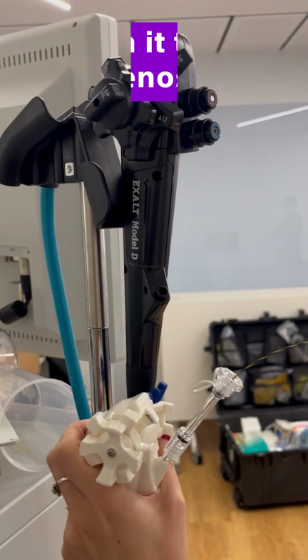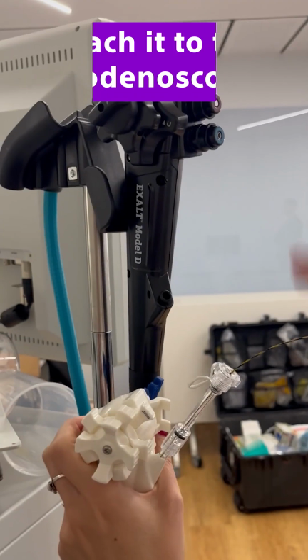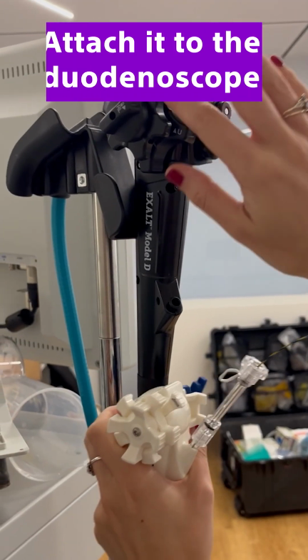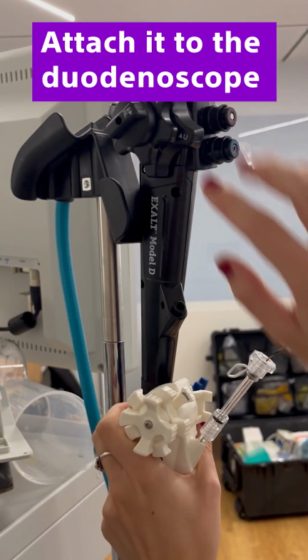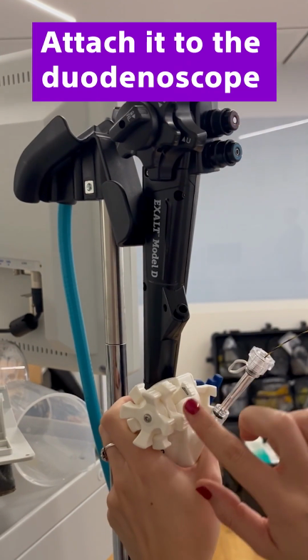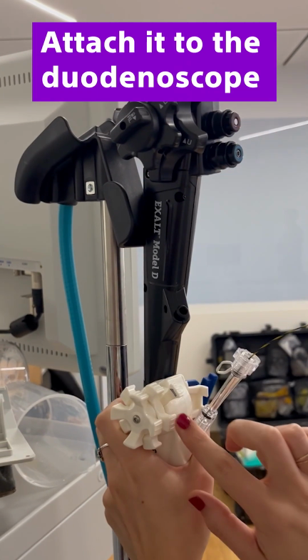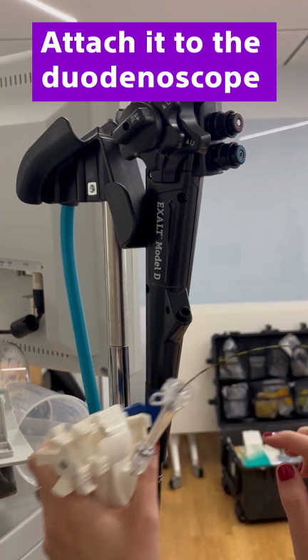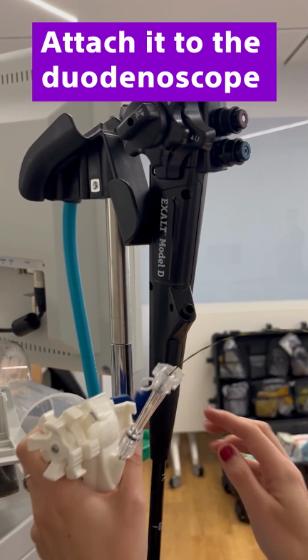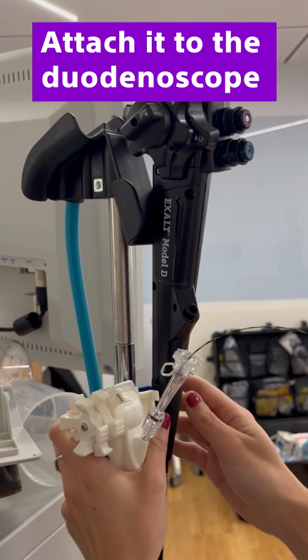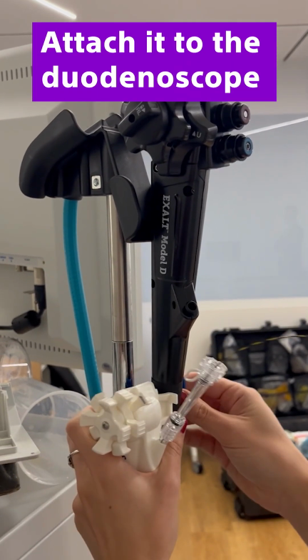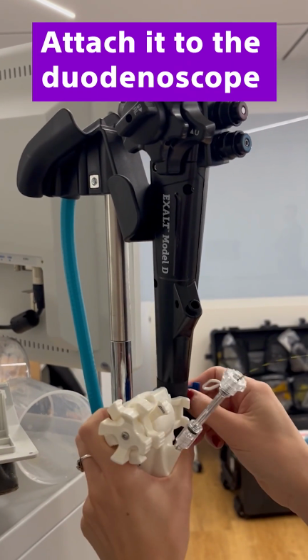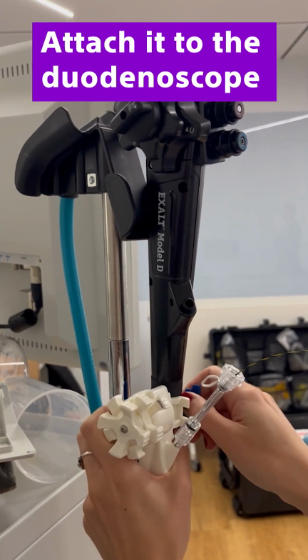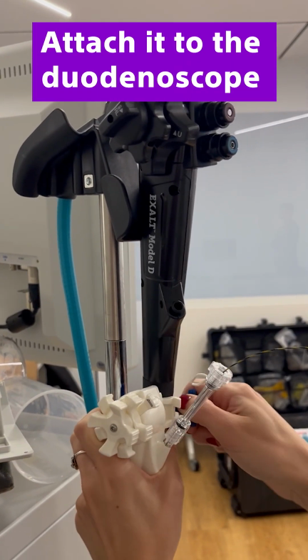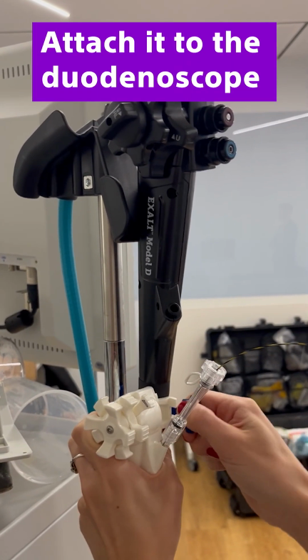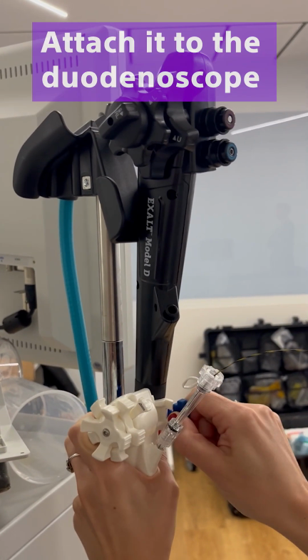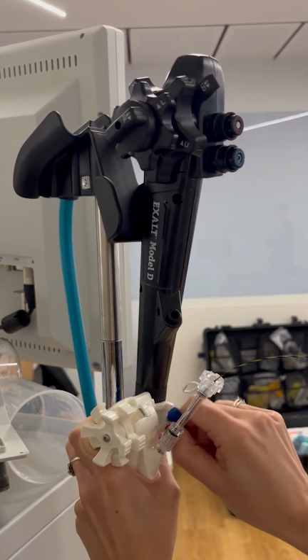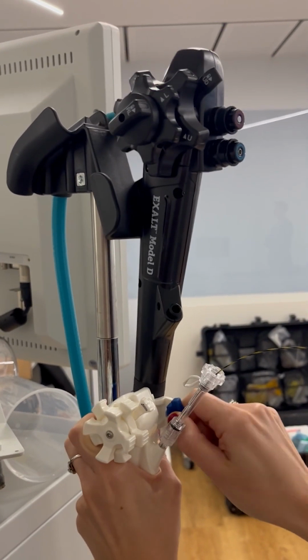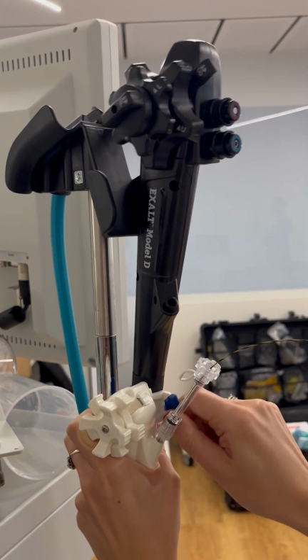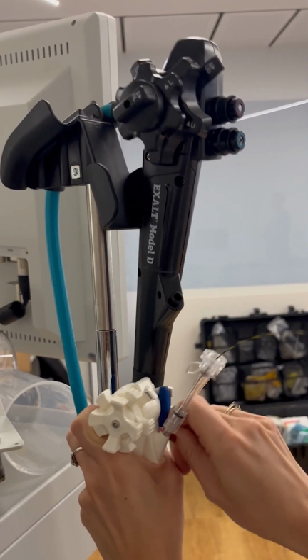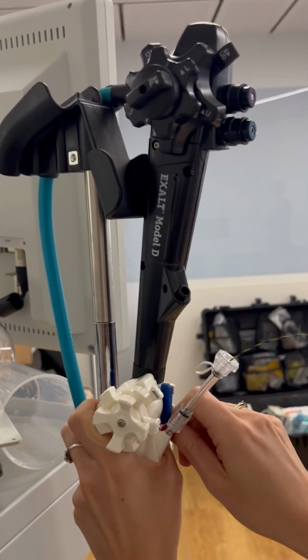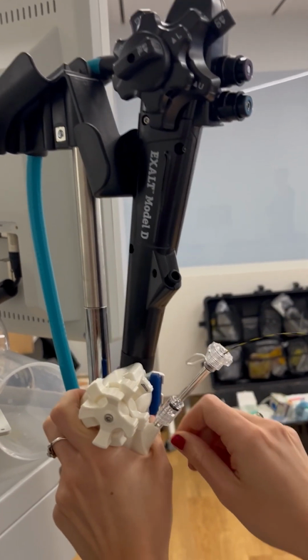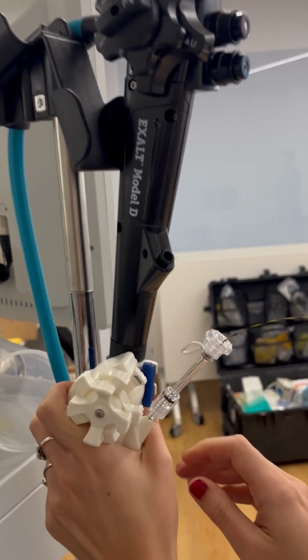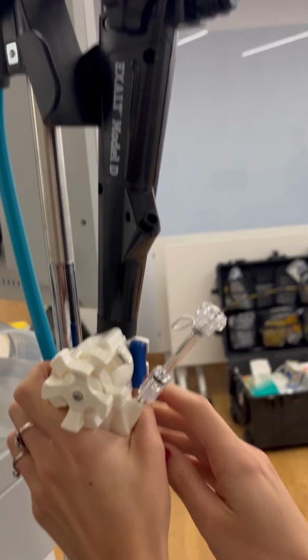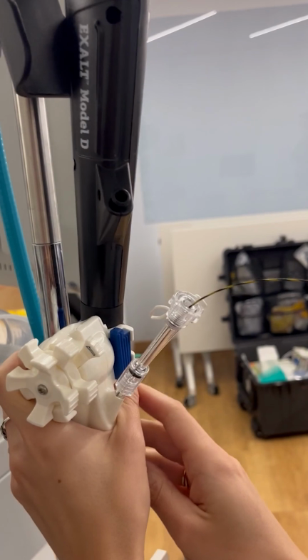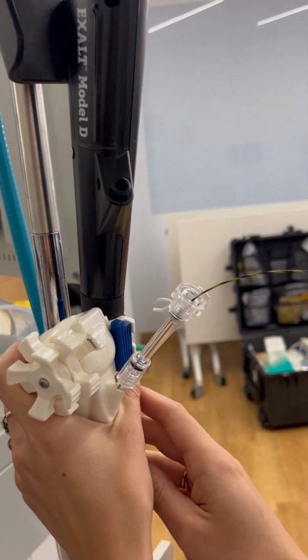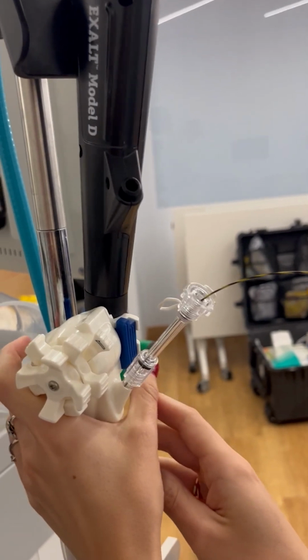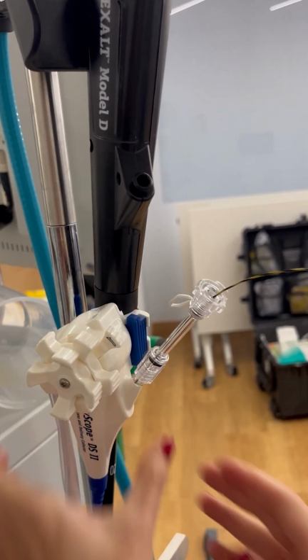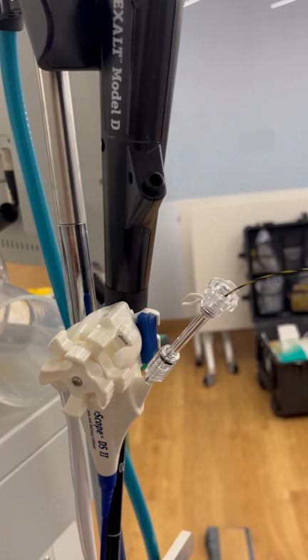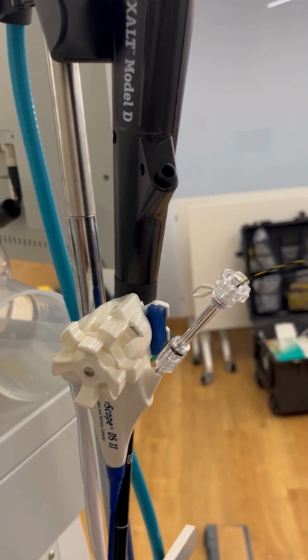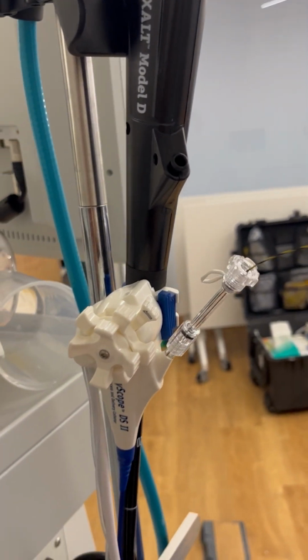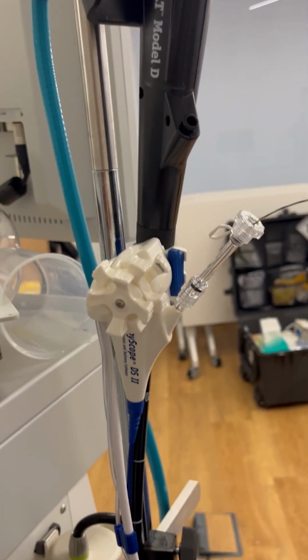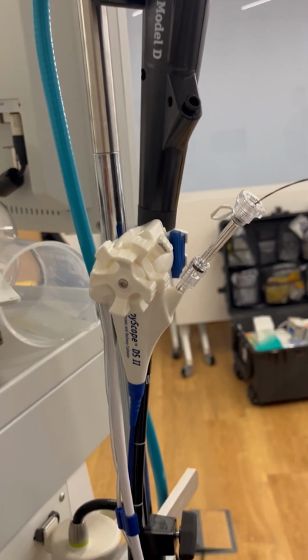Attach it to the duodenoscope, making sure that the articulation knobs are aligned, and pull the strap wrapping around and below the working channel.